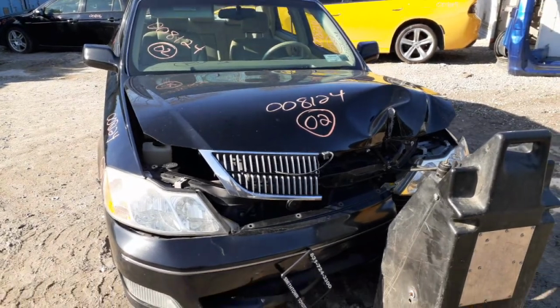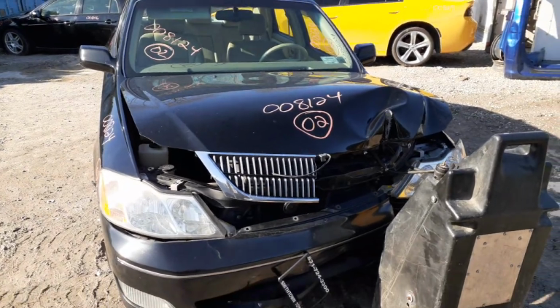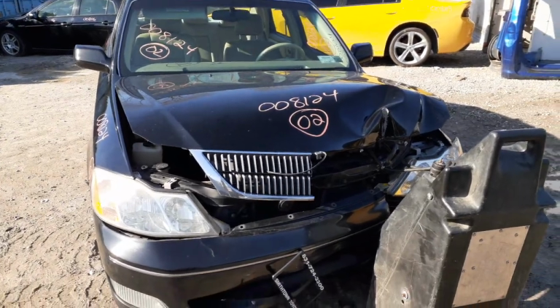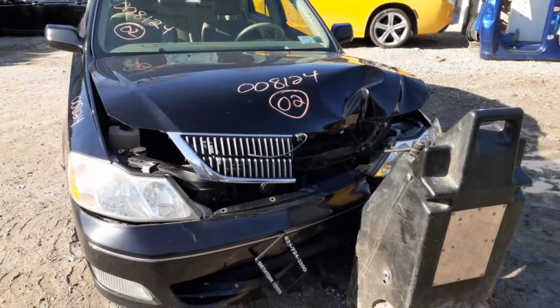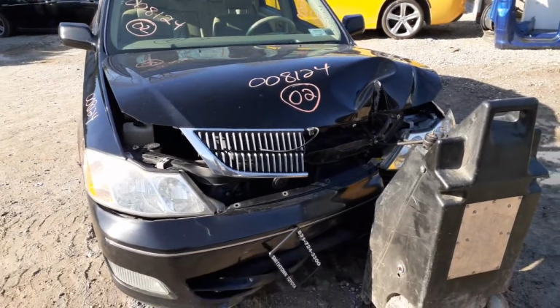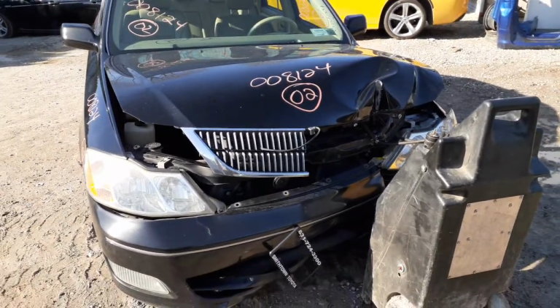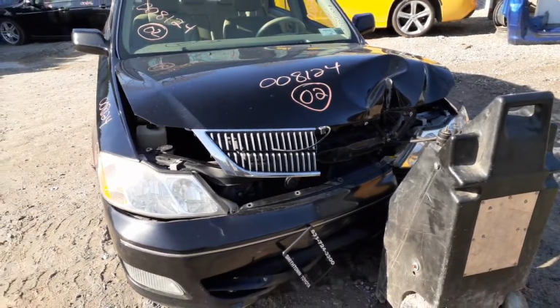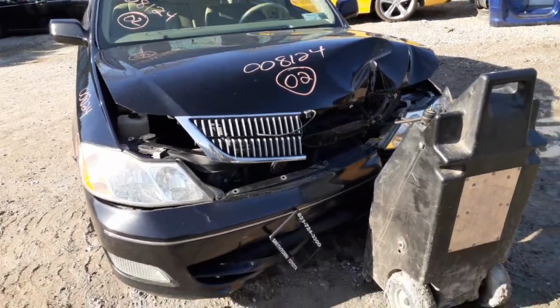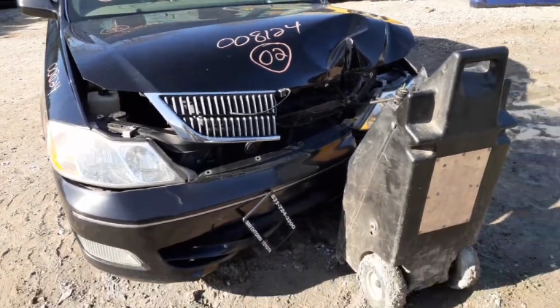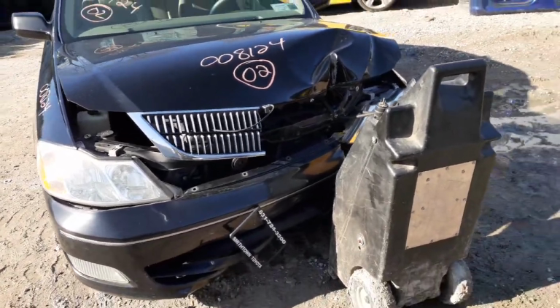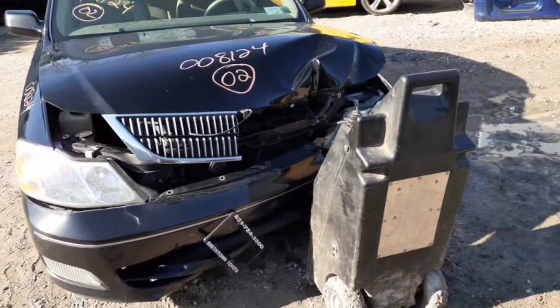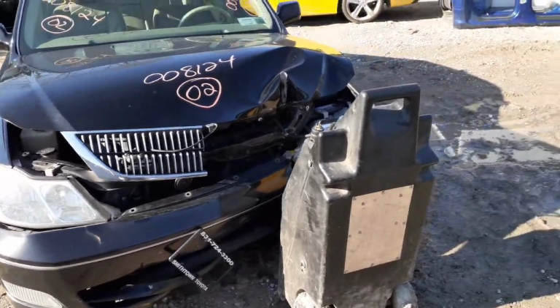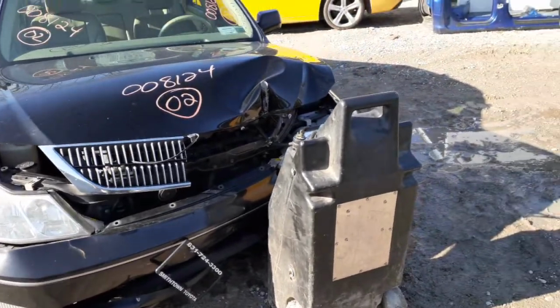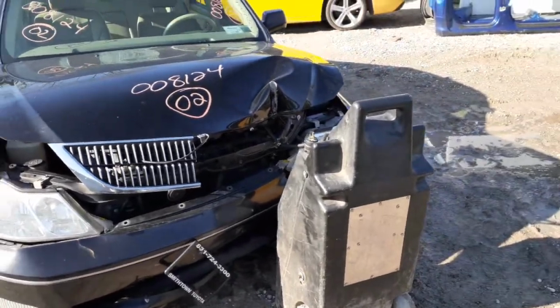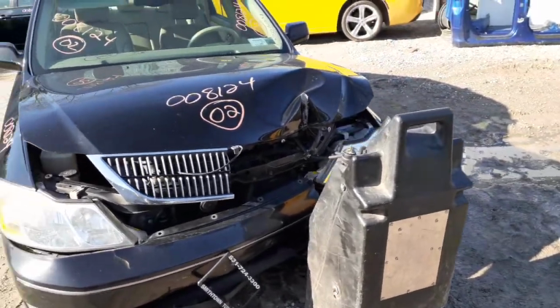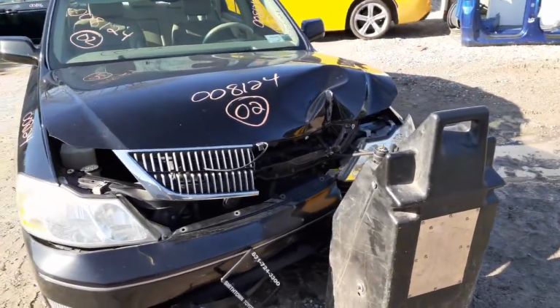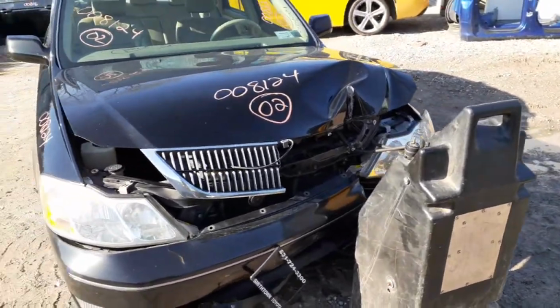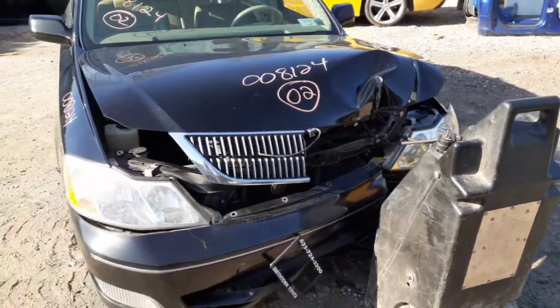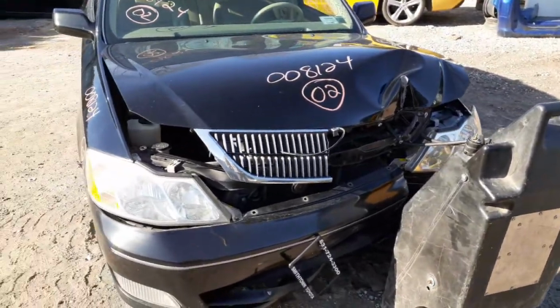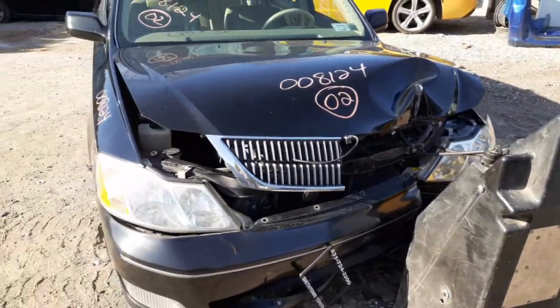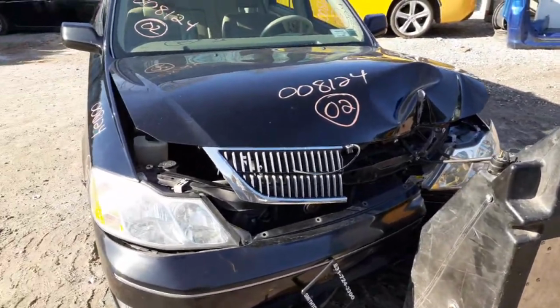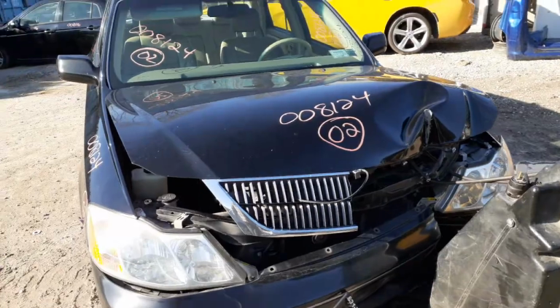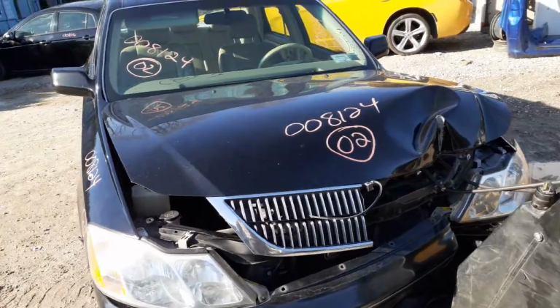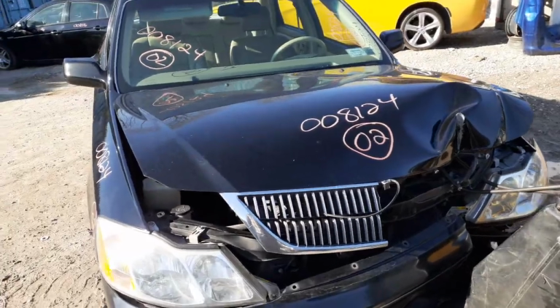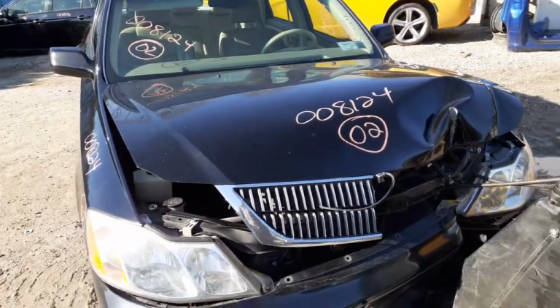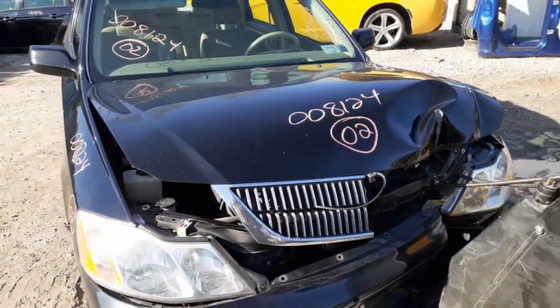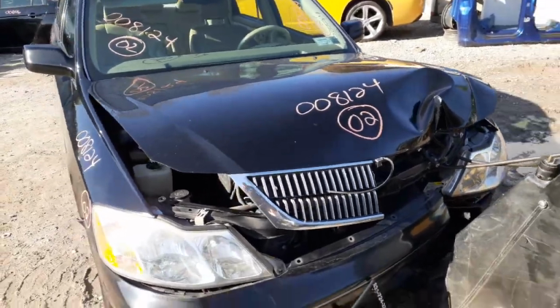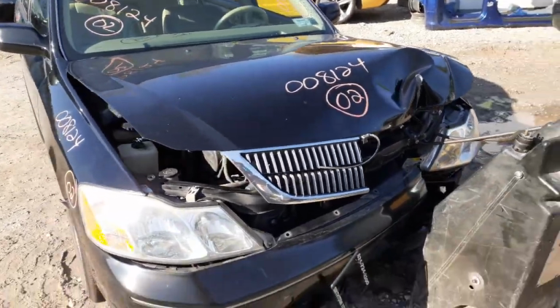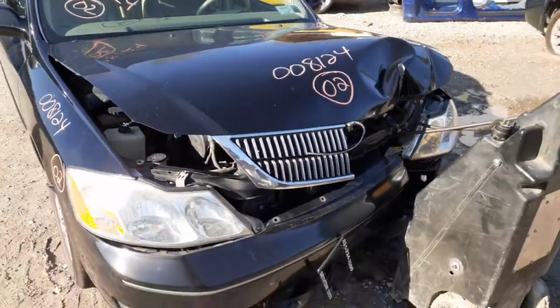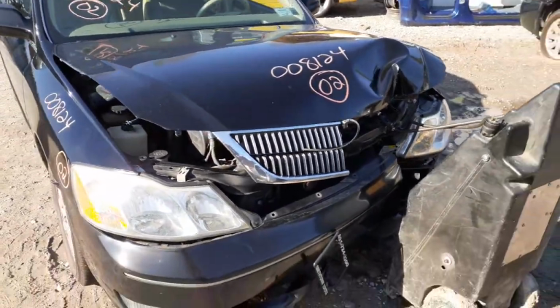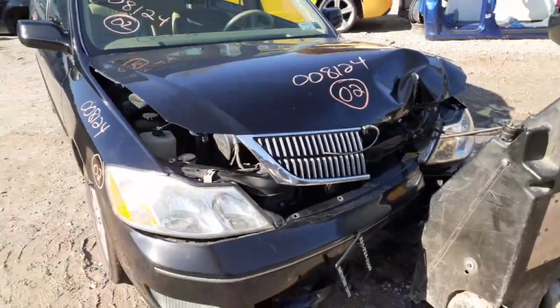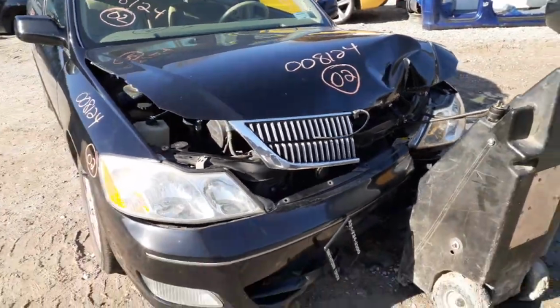As you can see, the thing was hit in the left front. Stocking number on the vehicle is 8124.